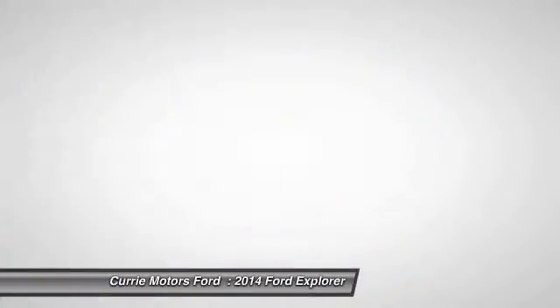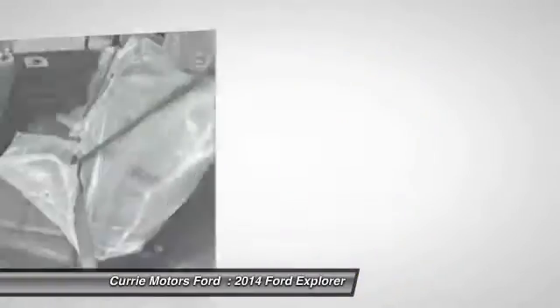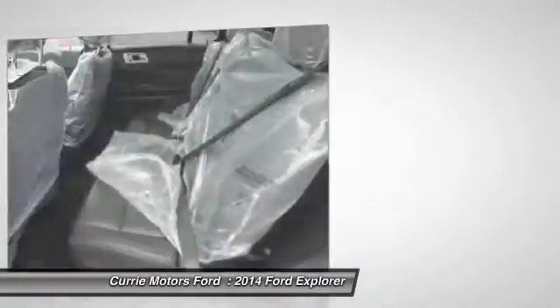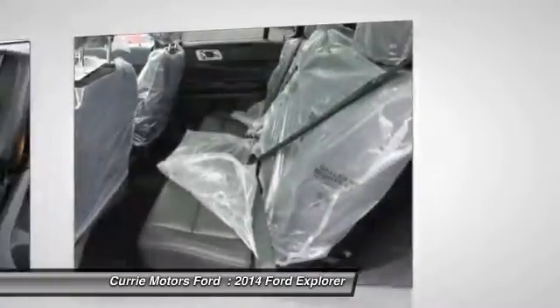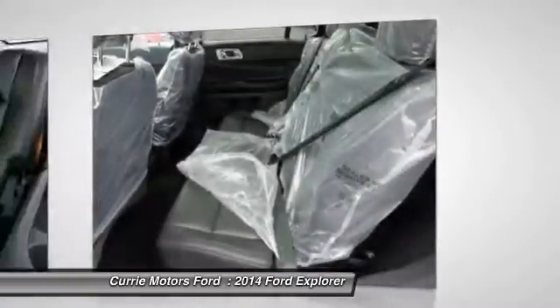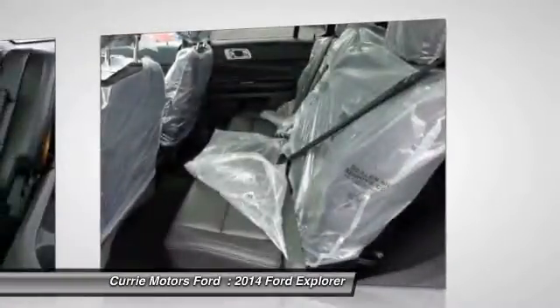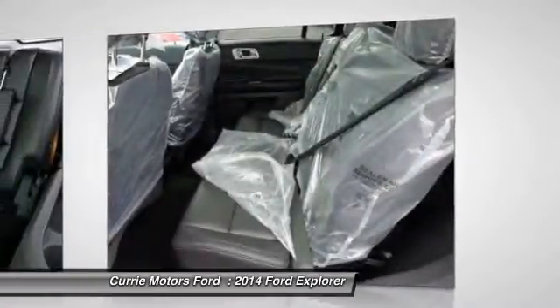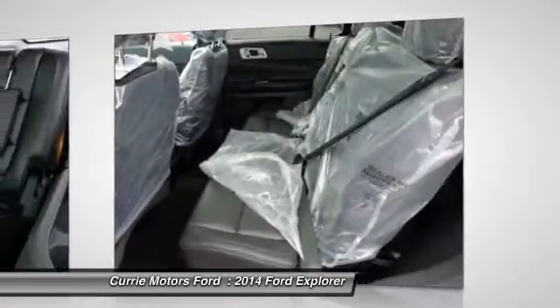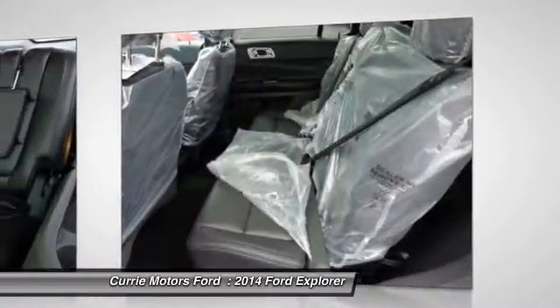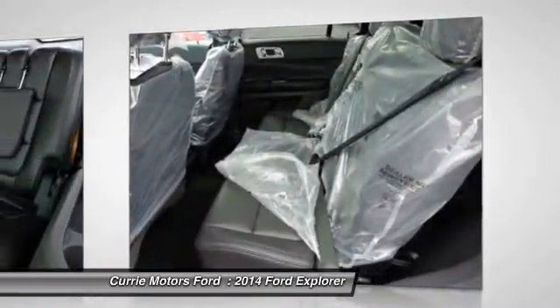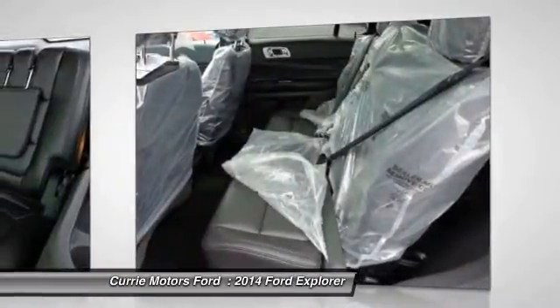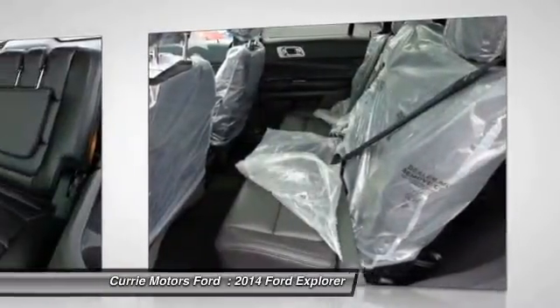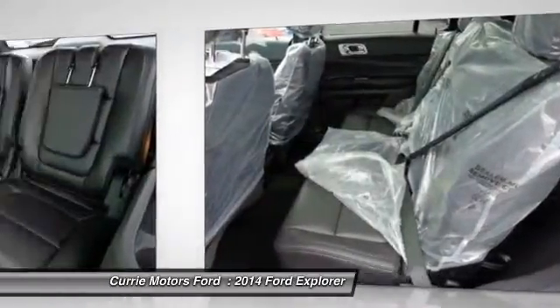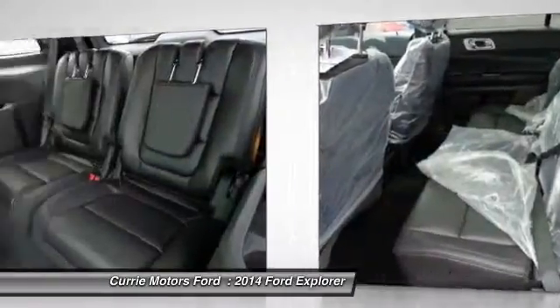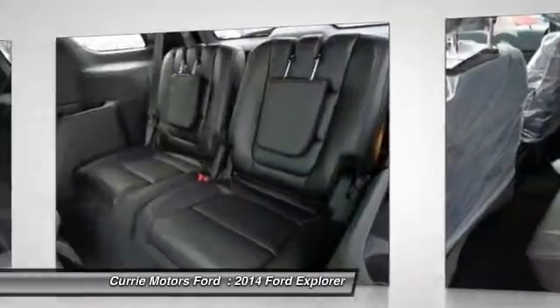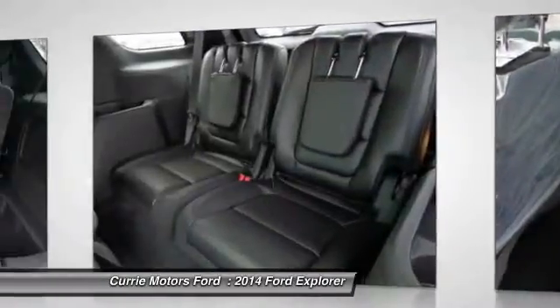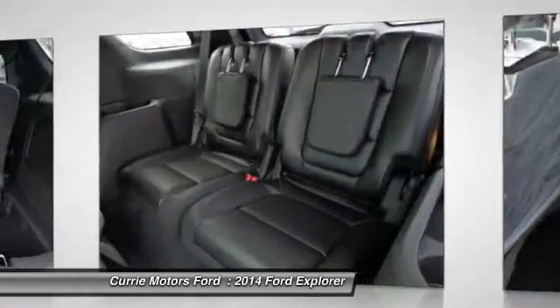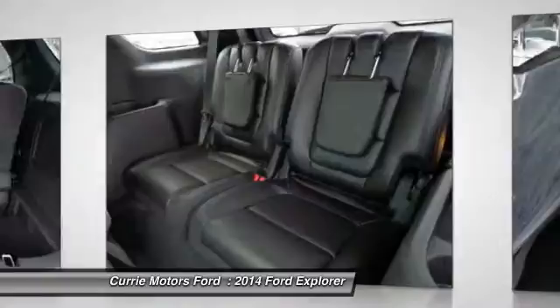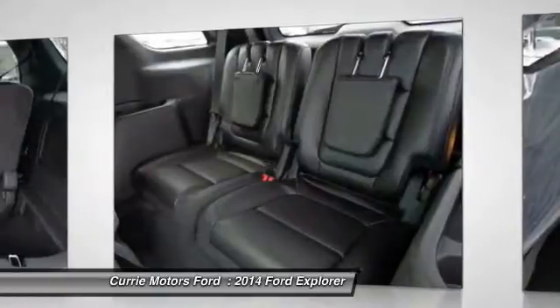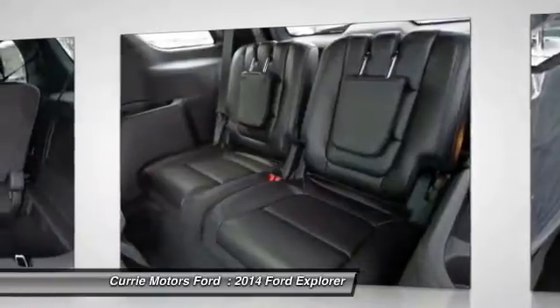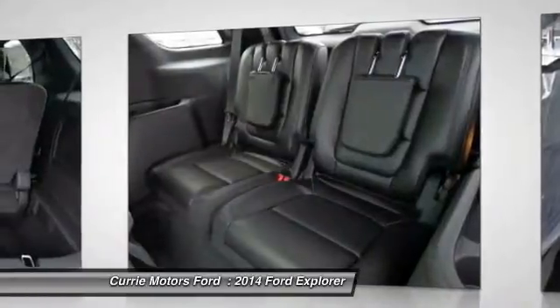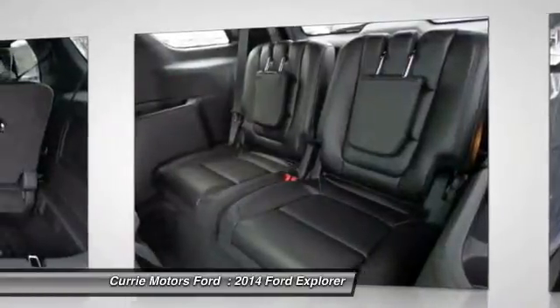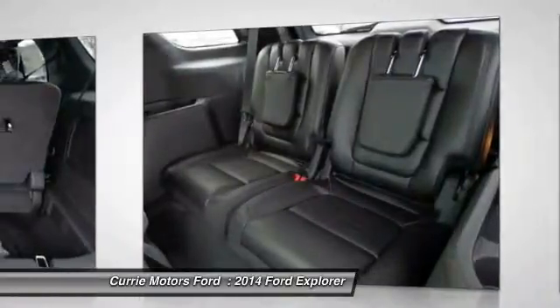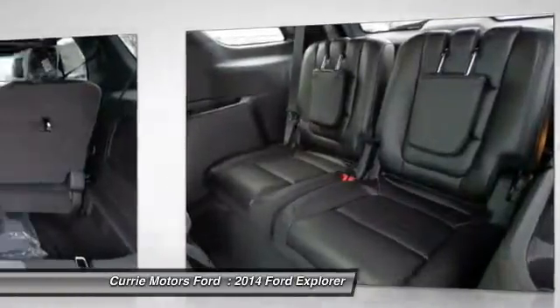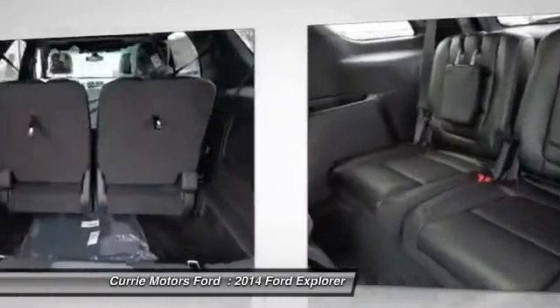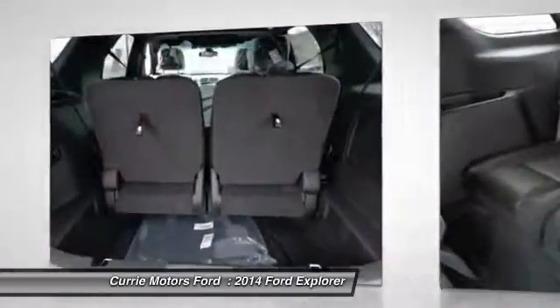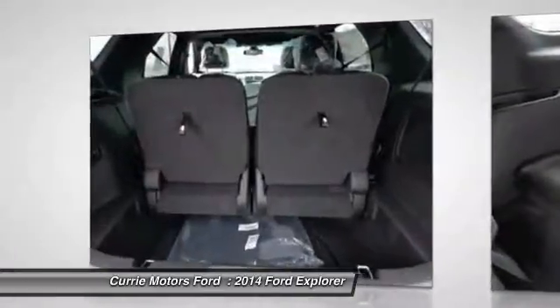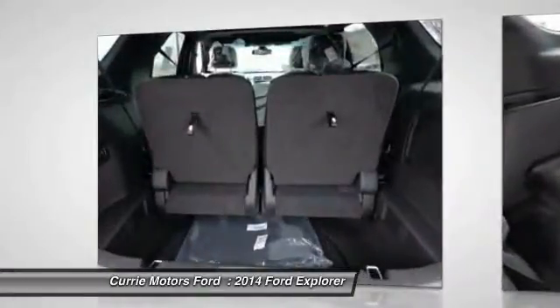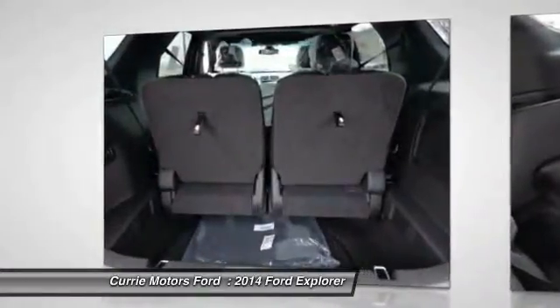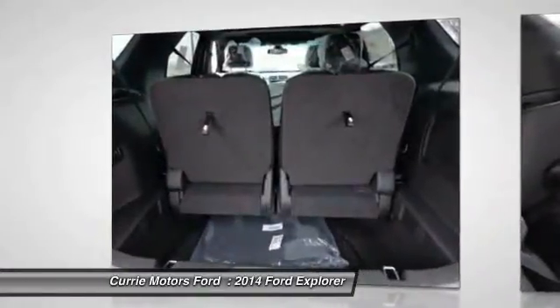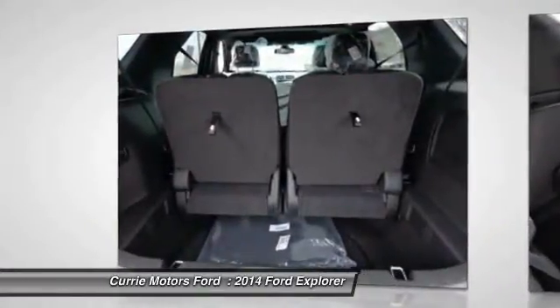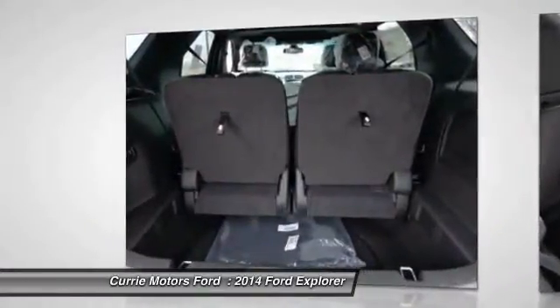Adjustable headrests, auto express down window, power steering, front air conditioning, cruise control.